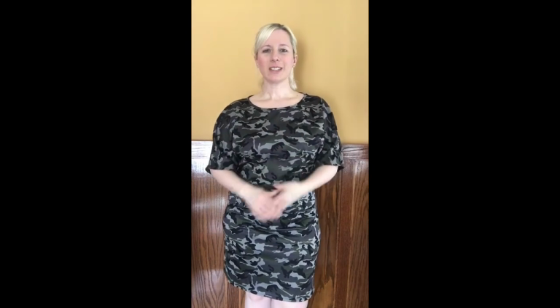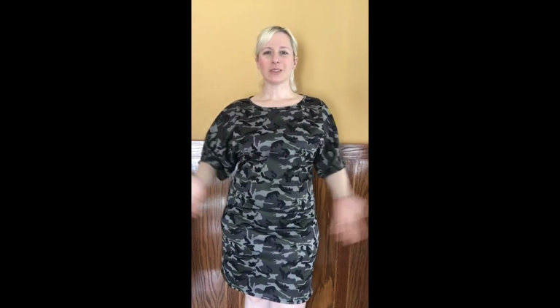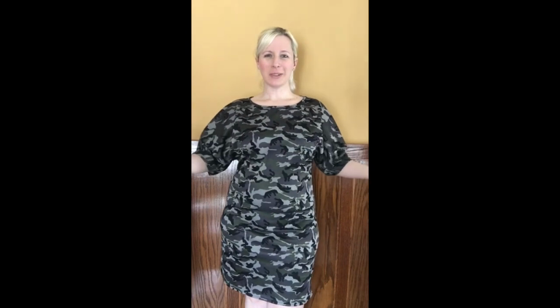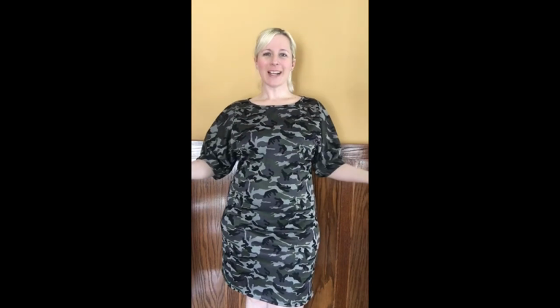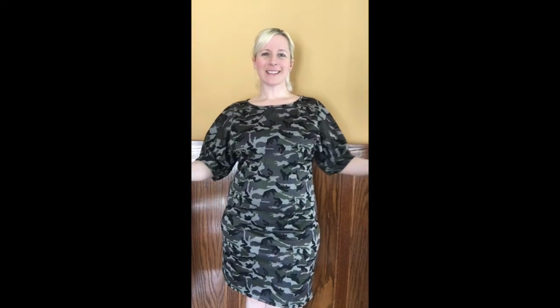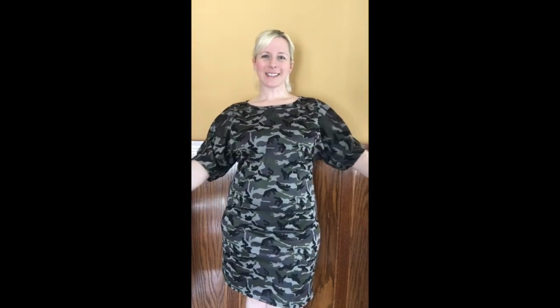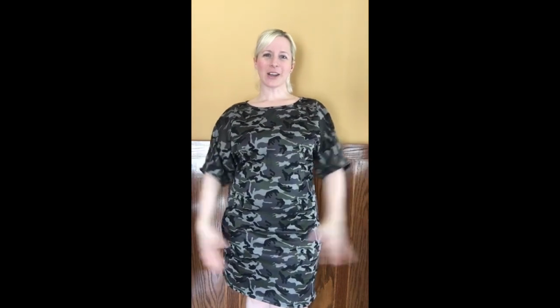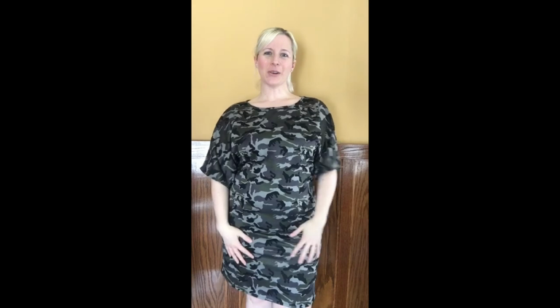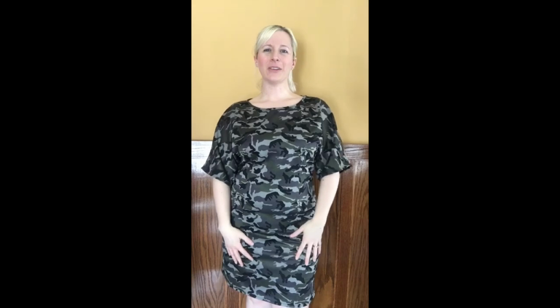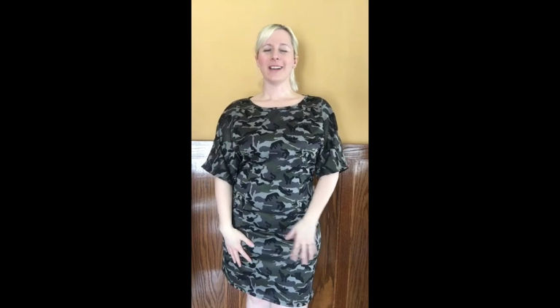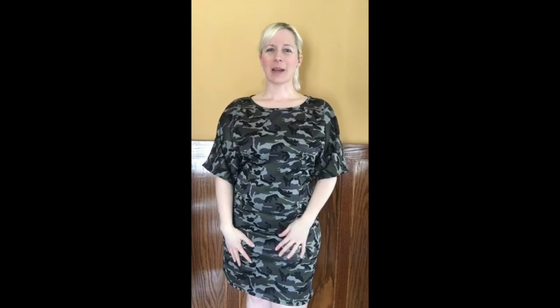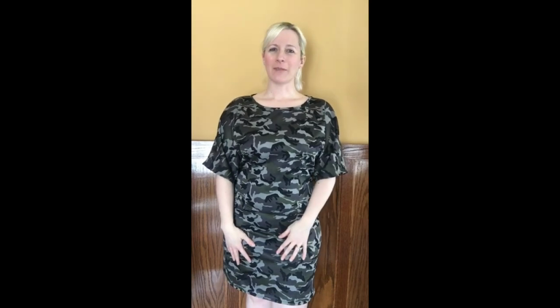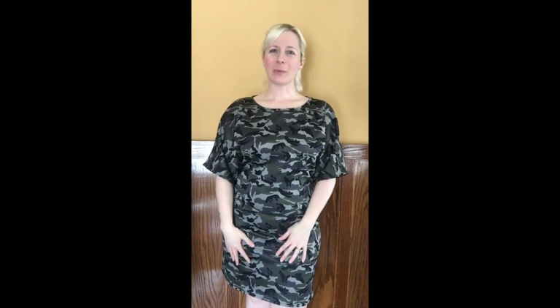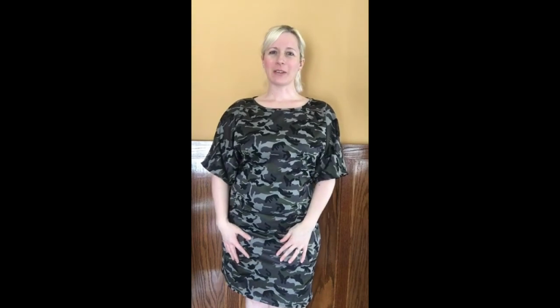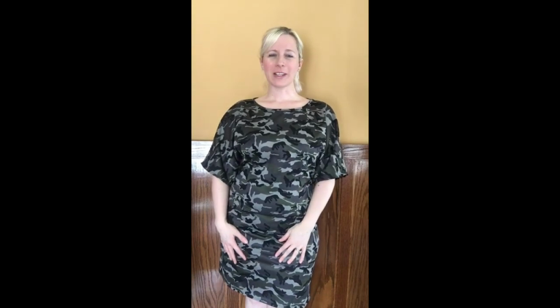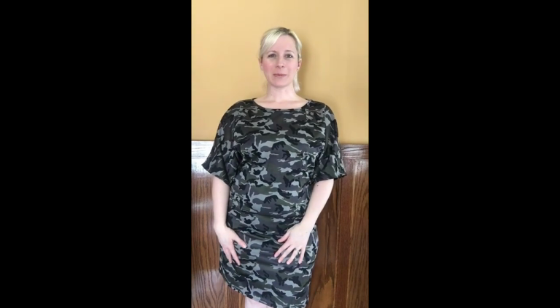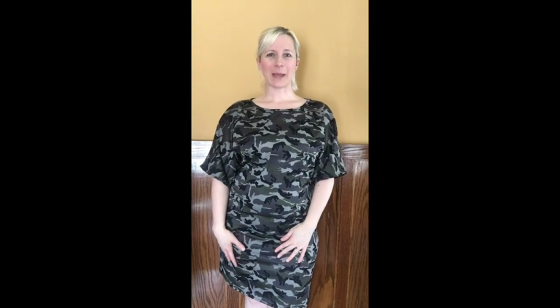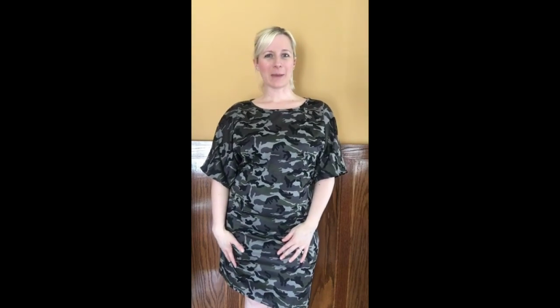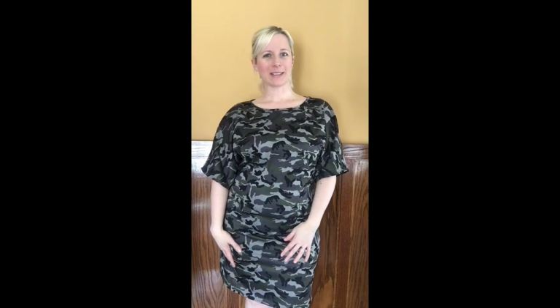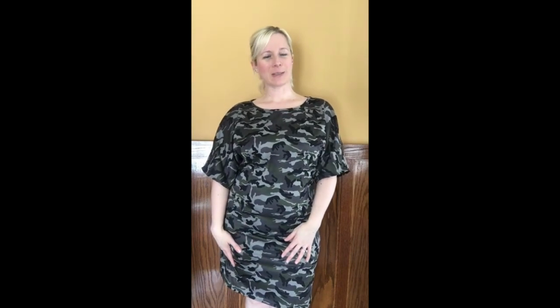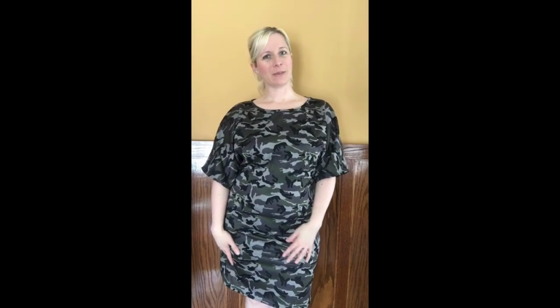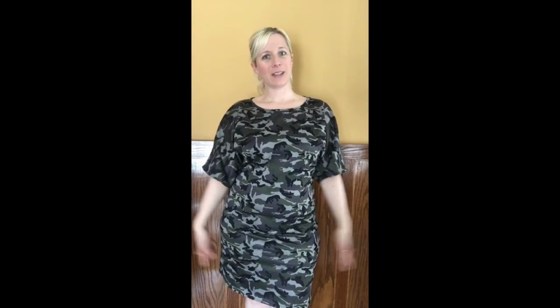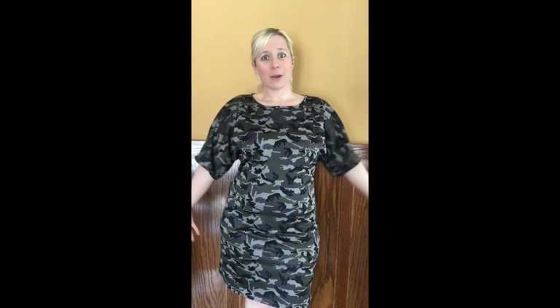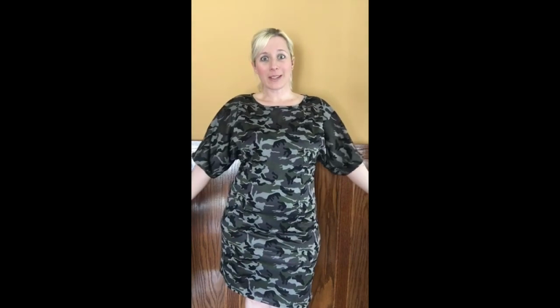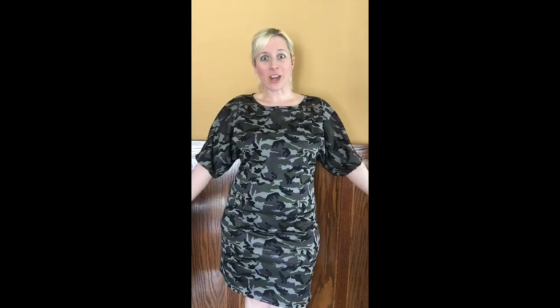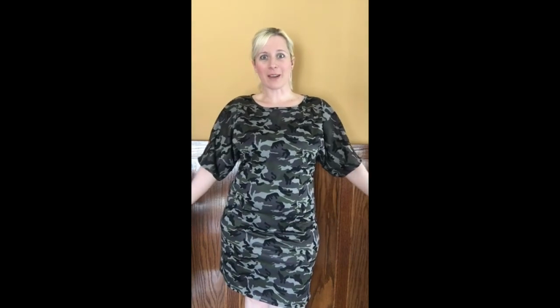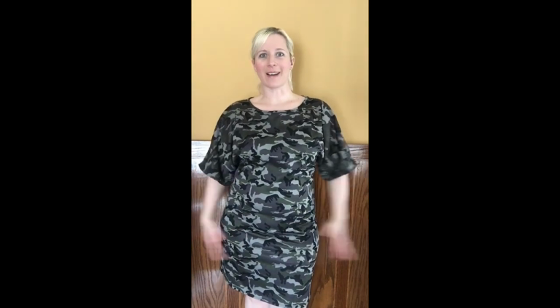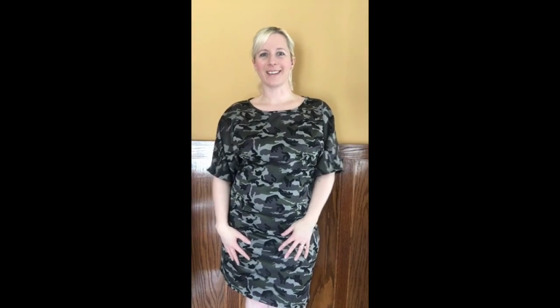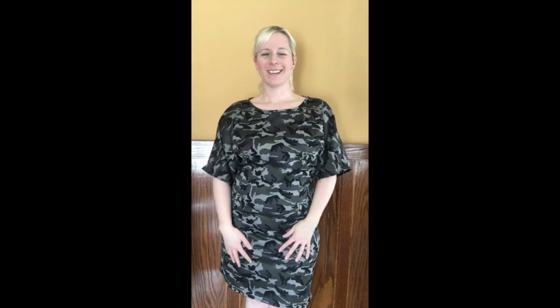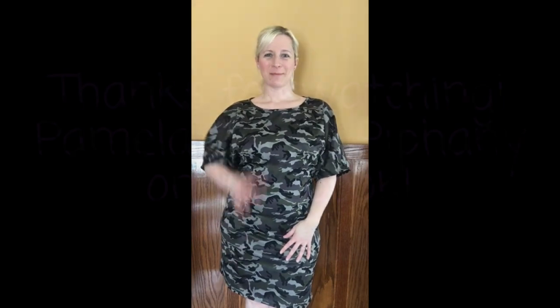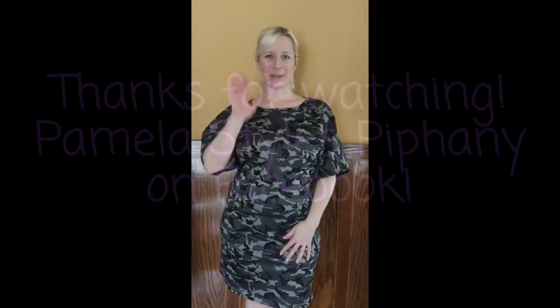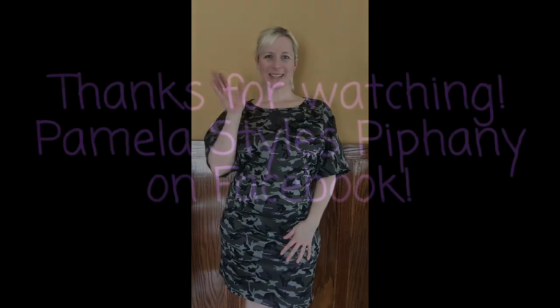So what do you guys think of the Tove? Come follow me on Facebook at Pamela Styles Piphany and we can chat about it. Bye guys!